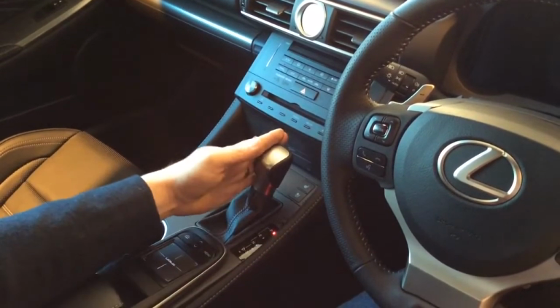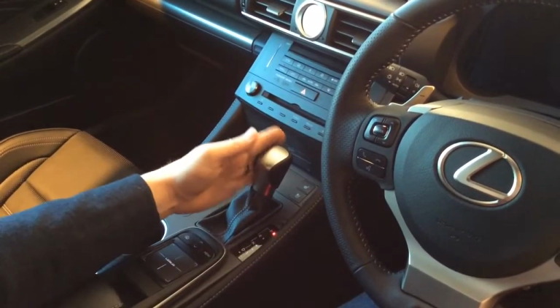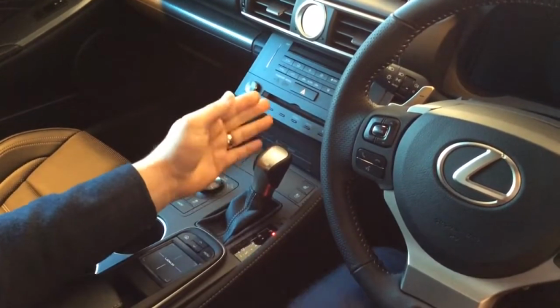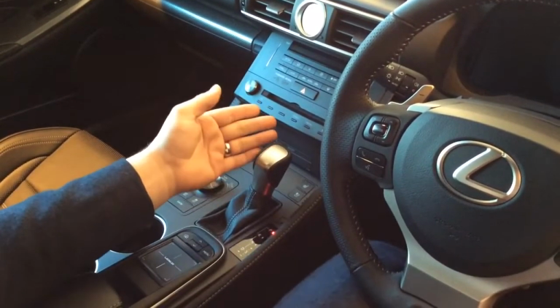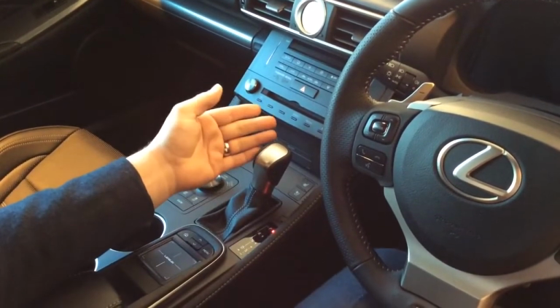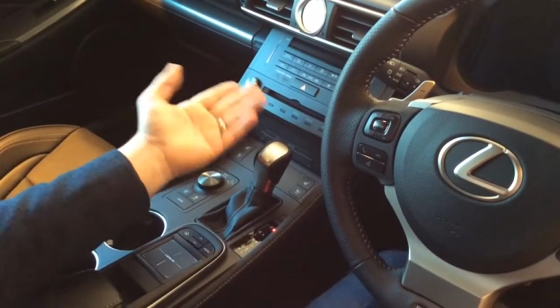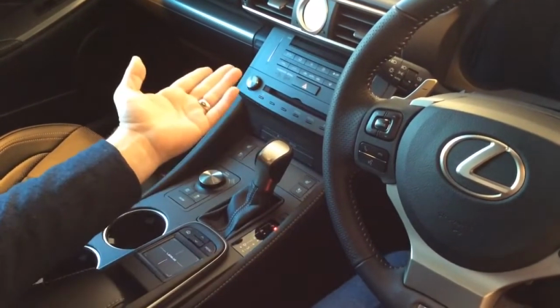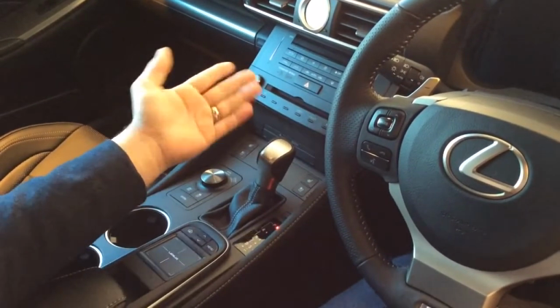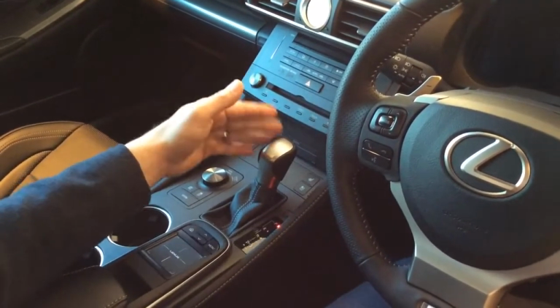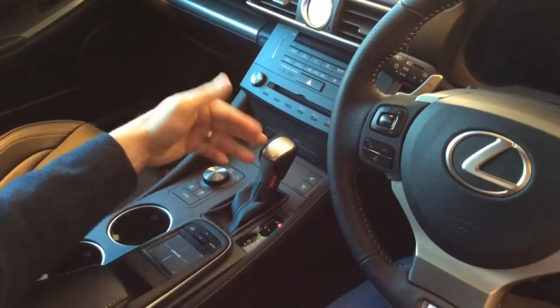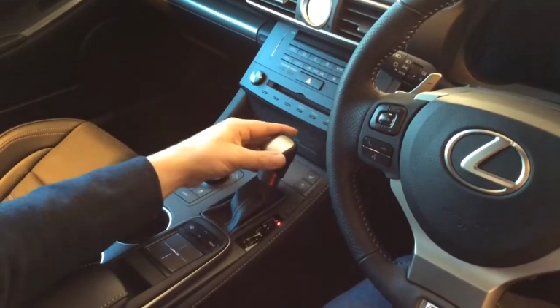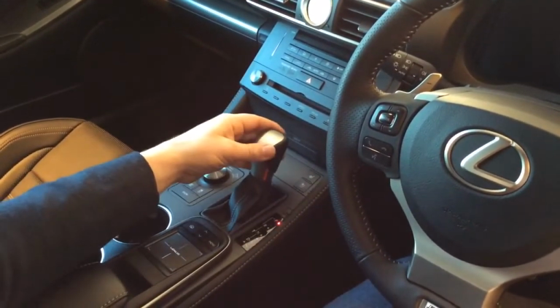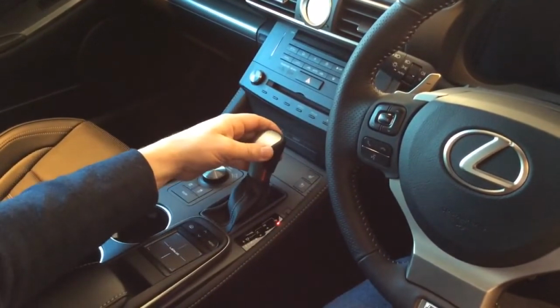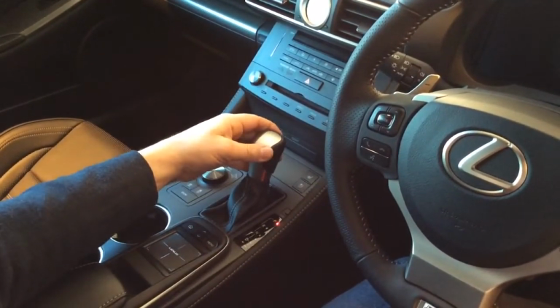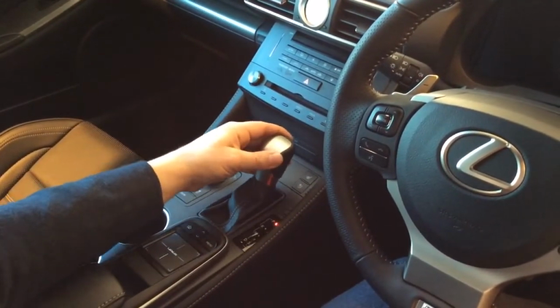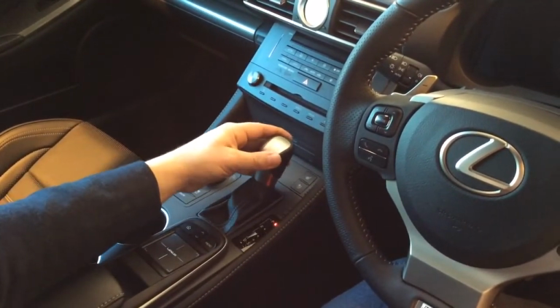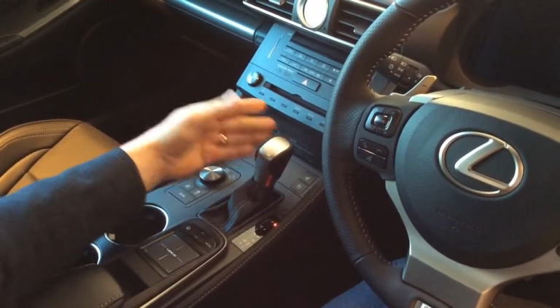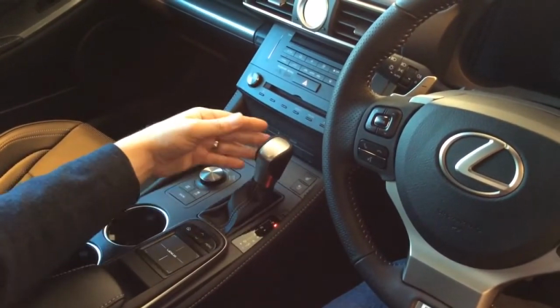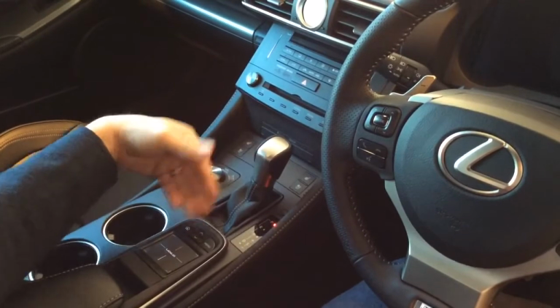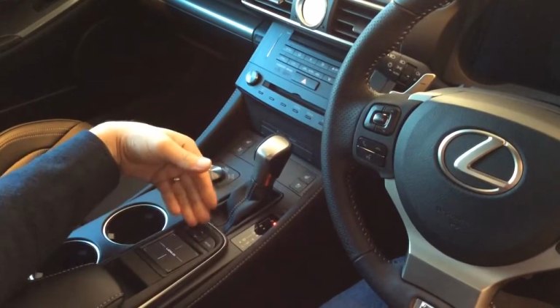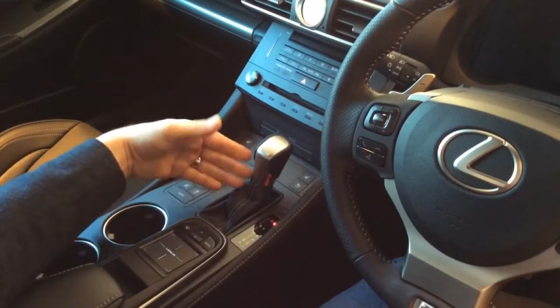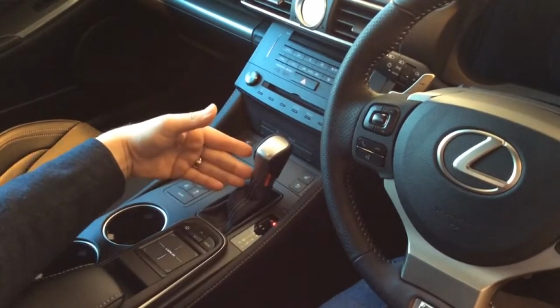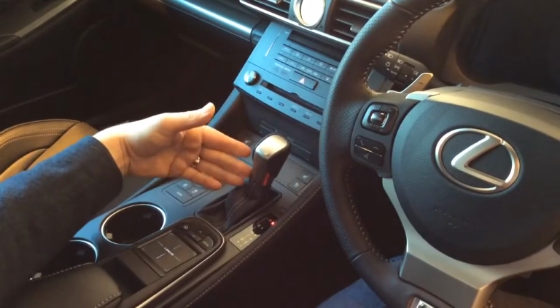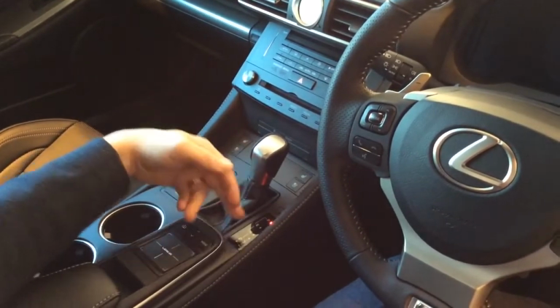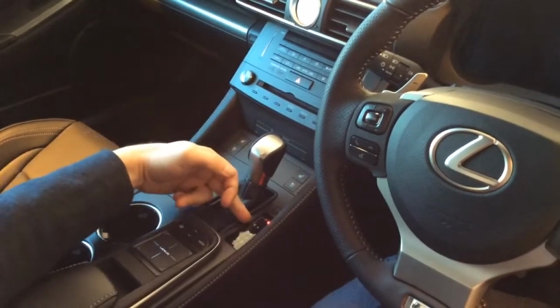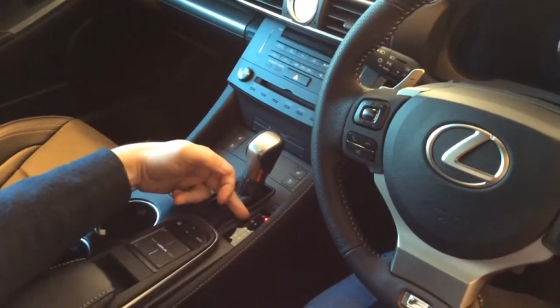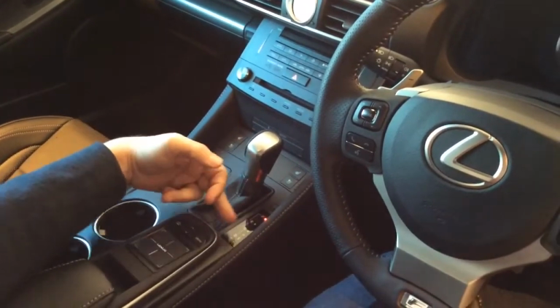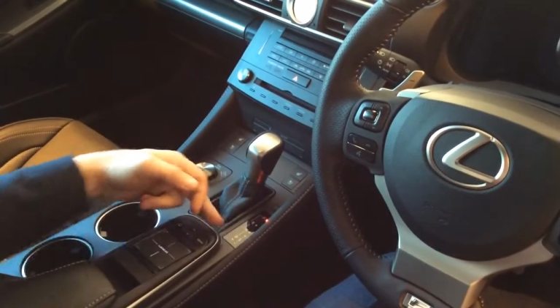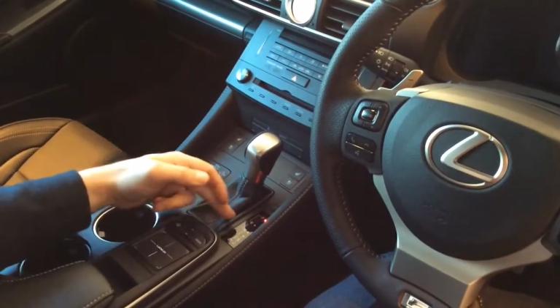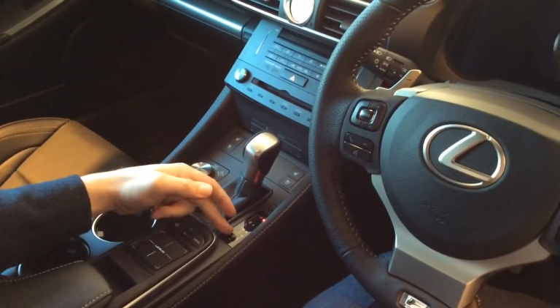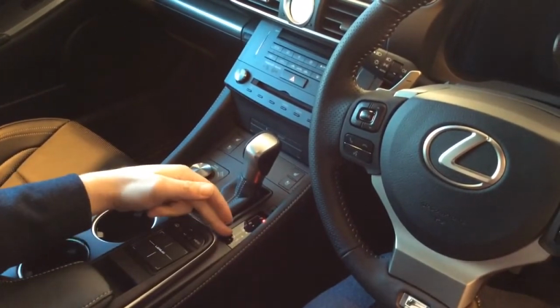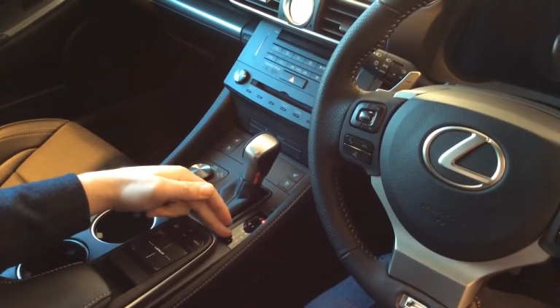Automatic vehicle, so with the brake pedal depressed, it then allows you to choose which gear you like — obviously reverse and drive.